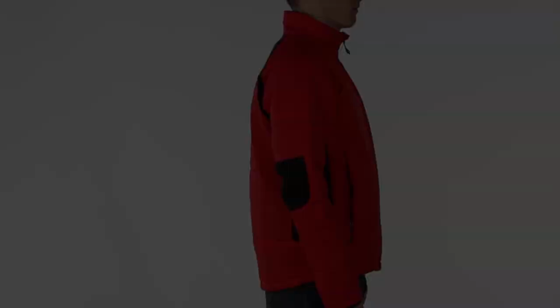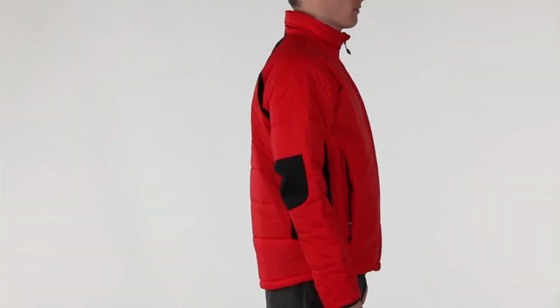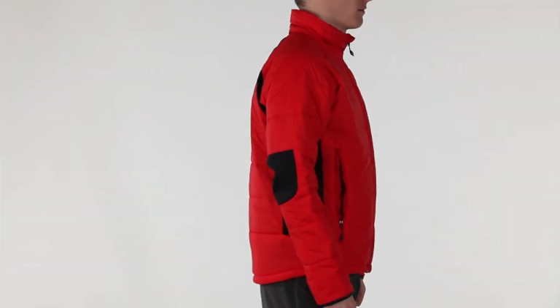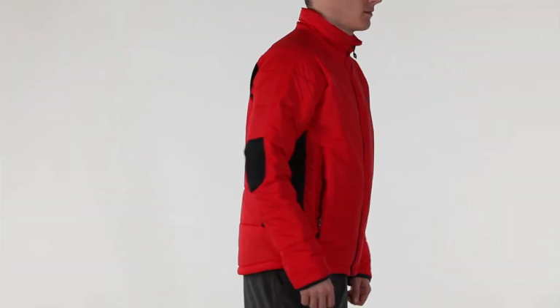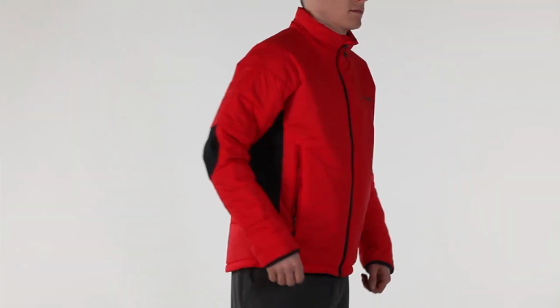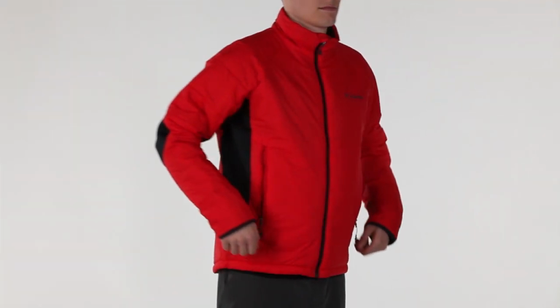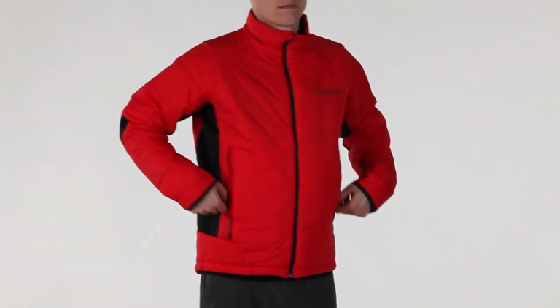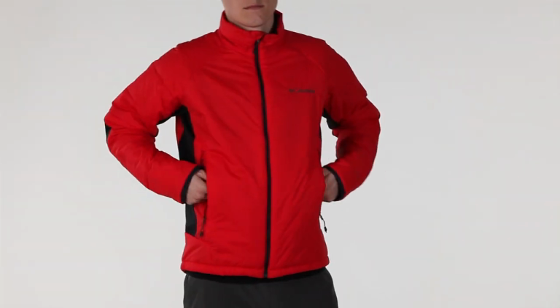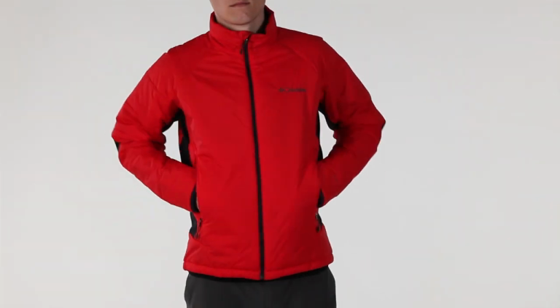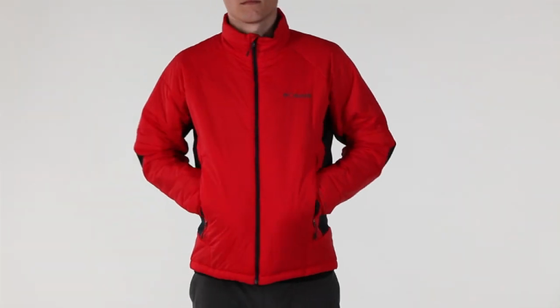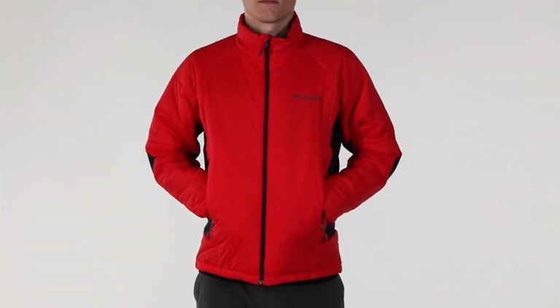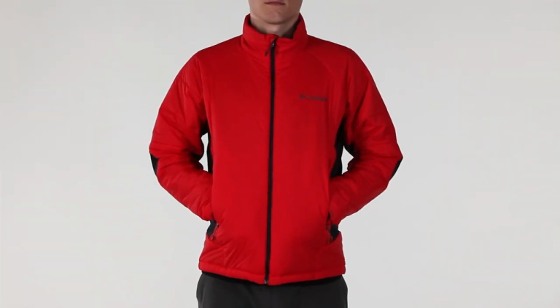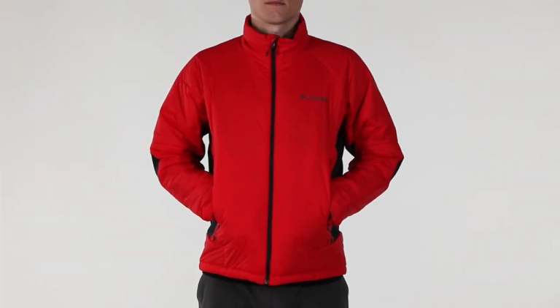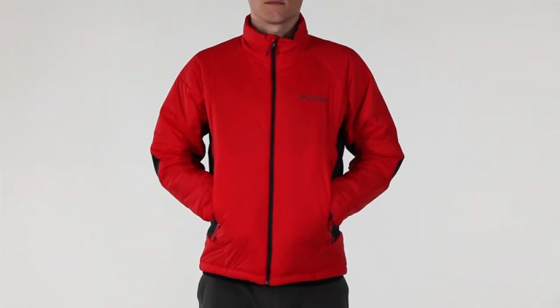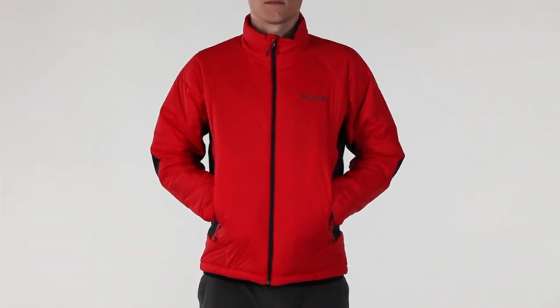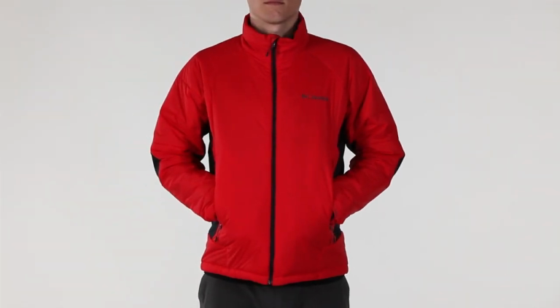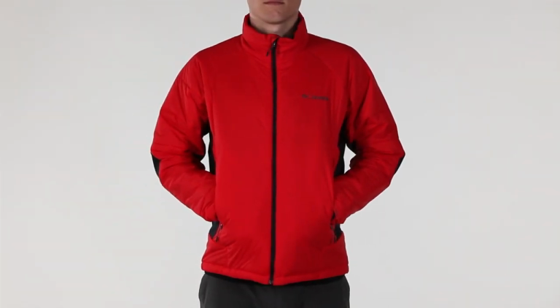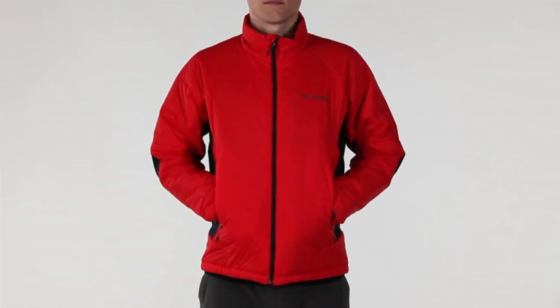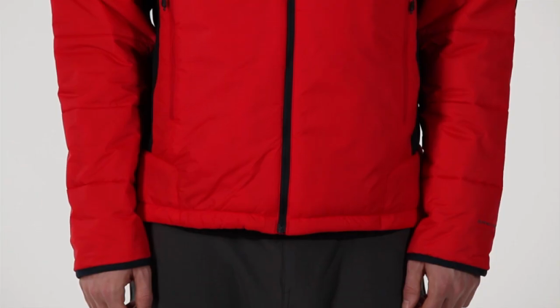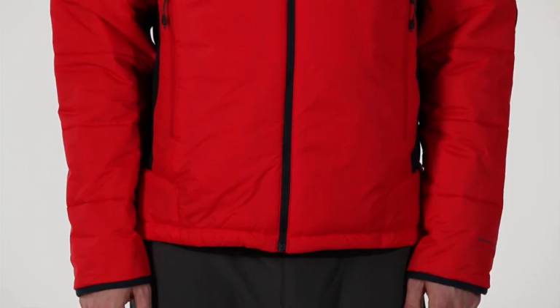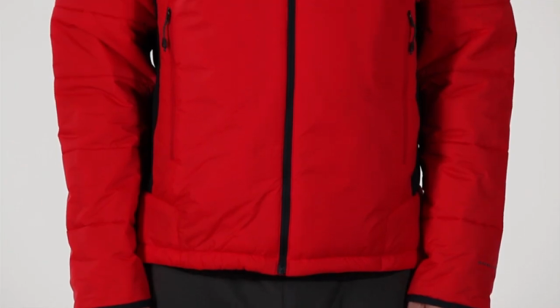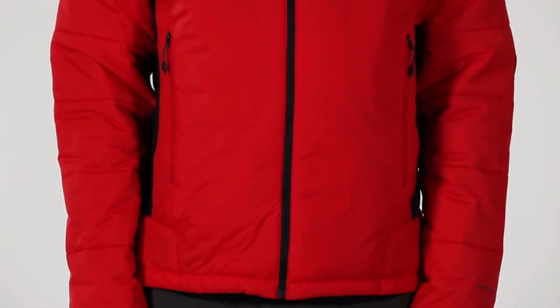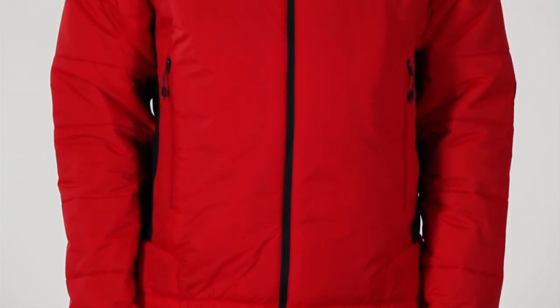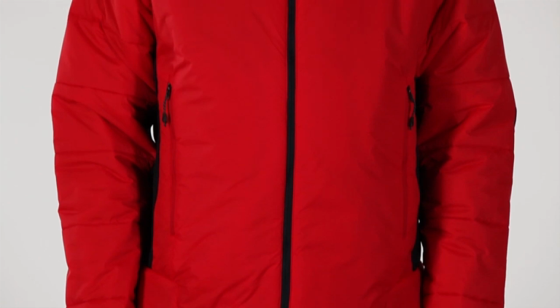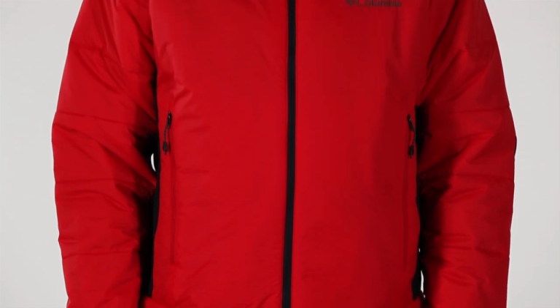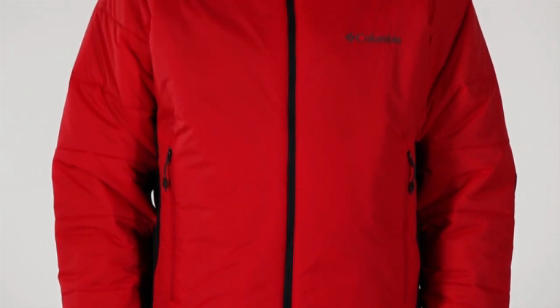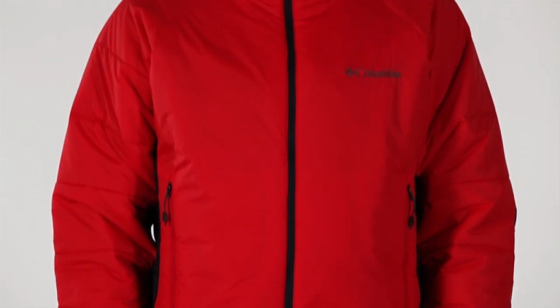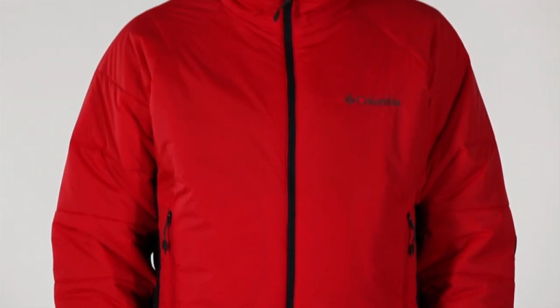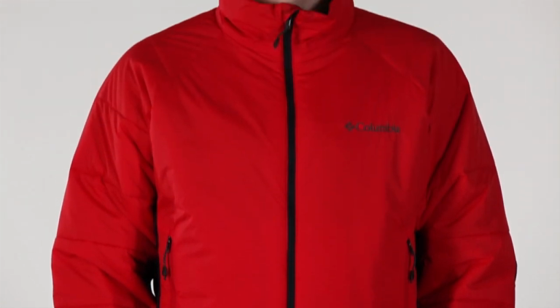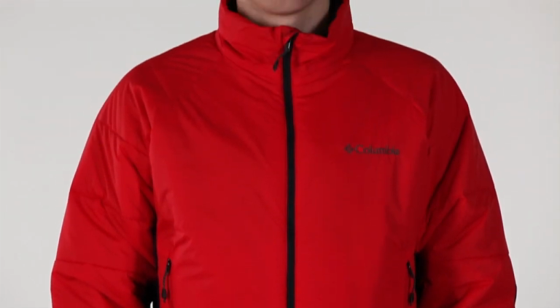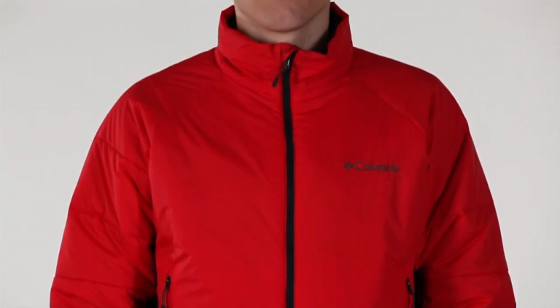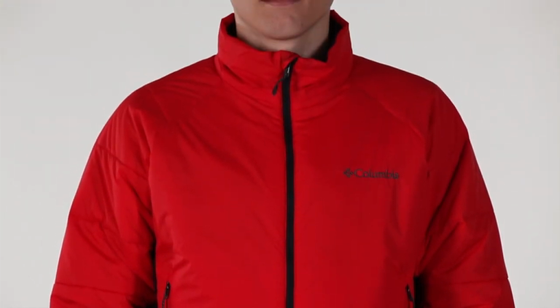This active fit jacket is easy to wear and easy to carry. It holds its own in inclement weather thanks to two technologies.